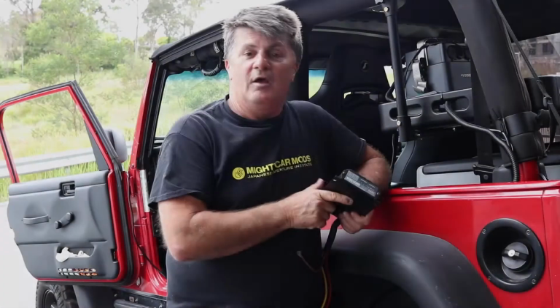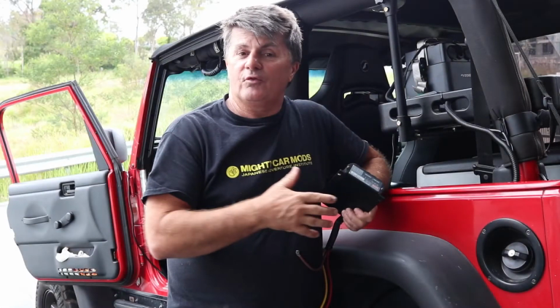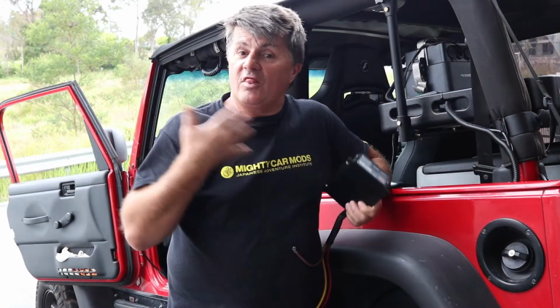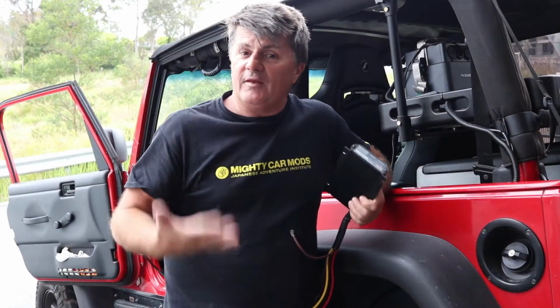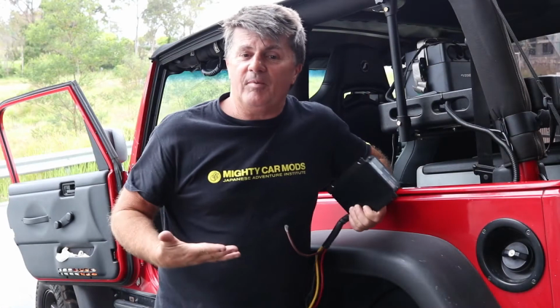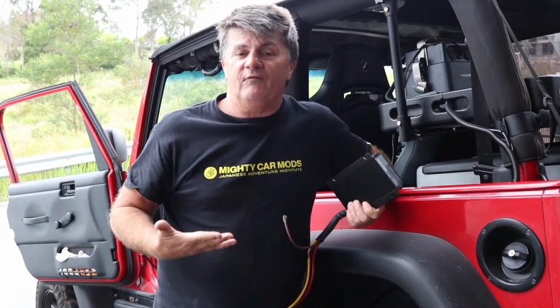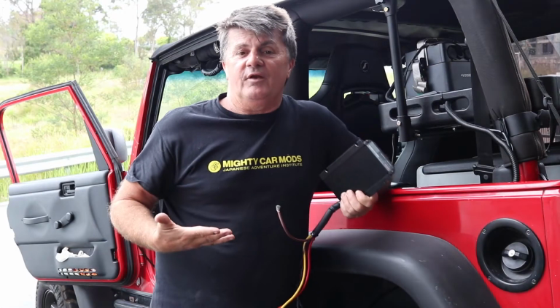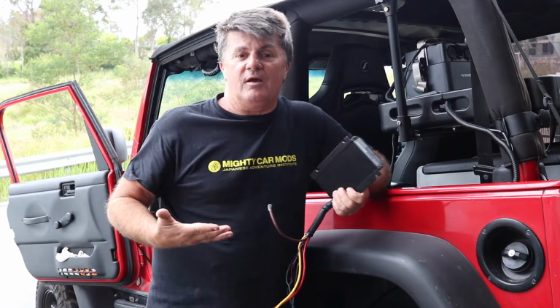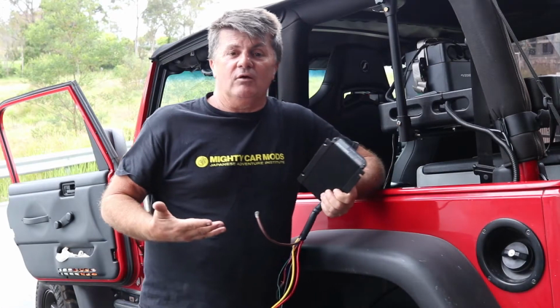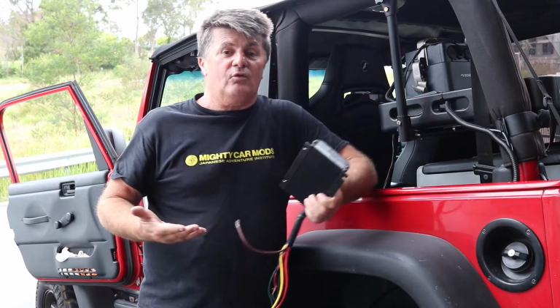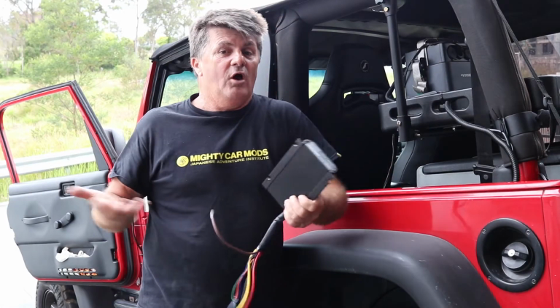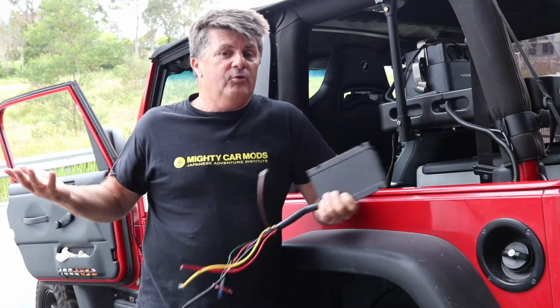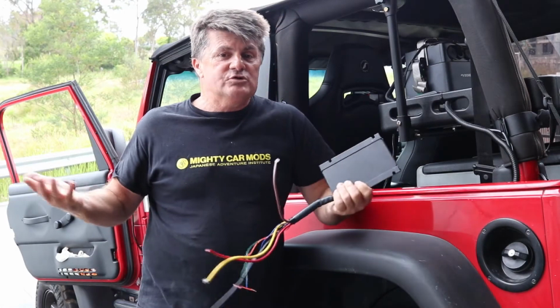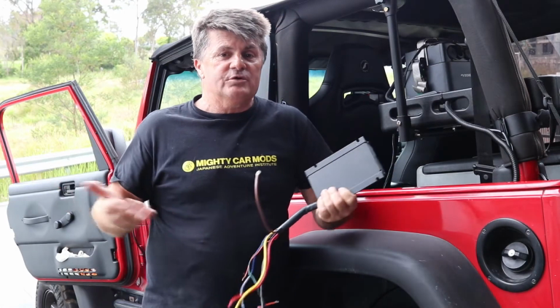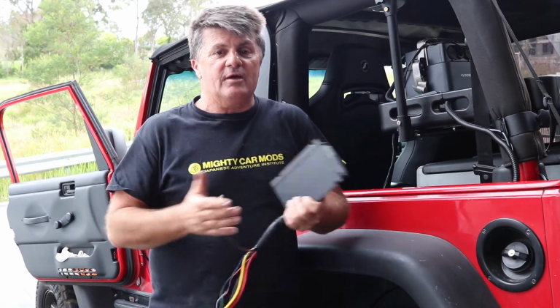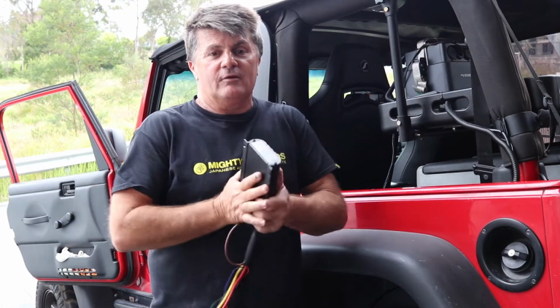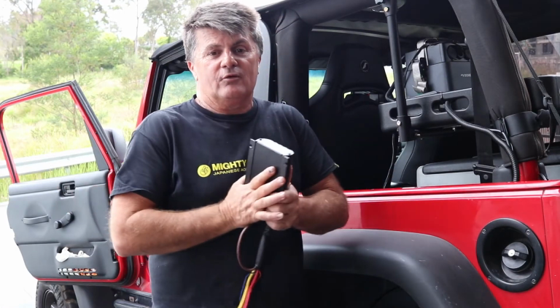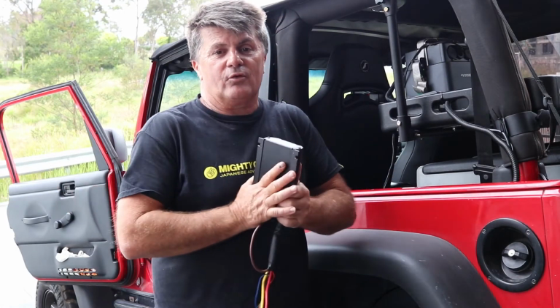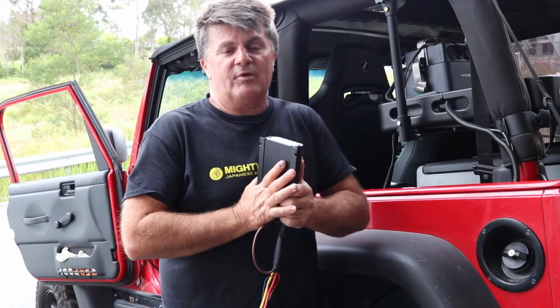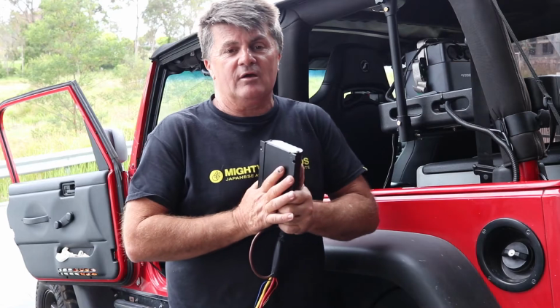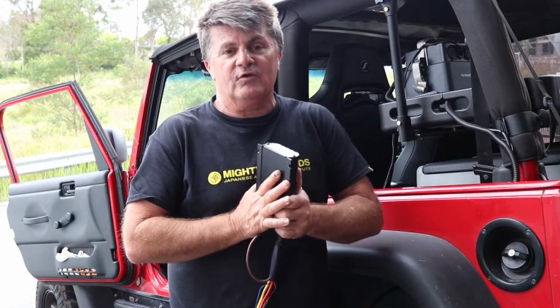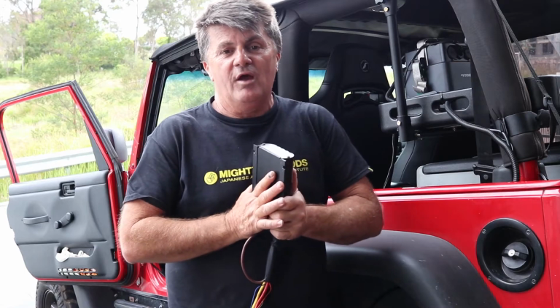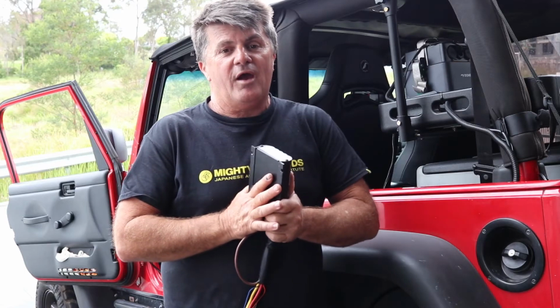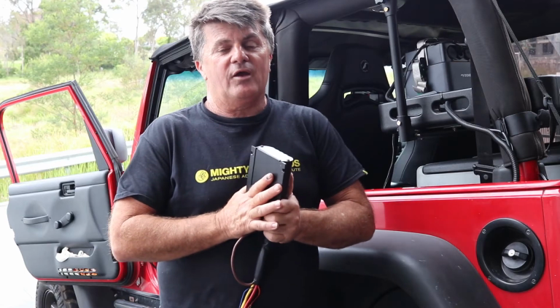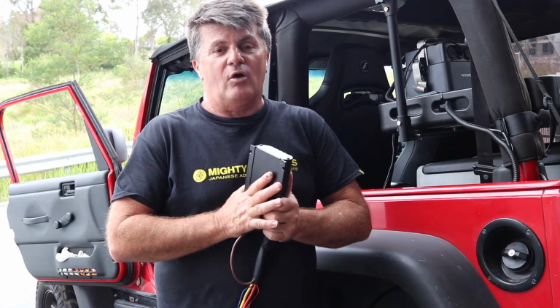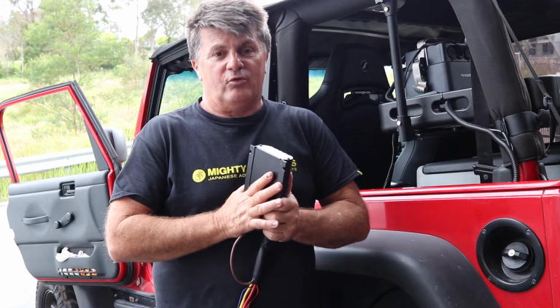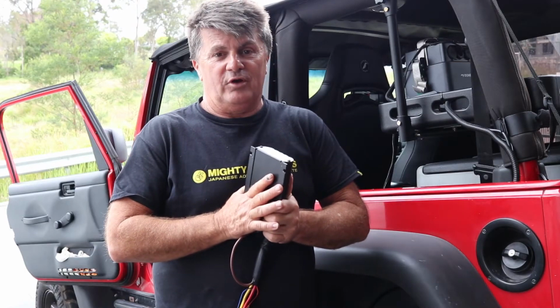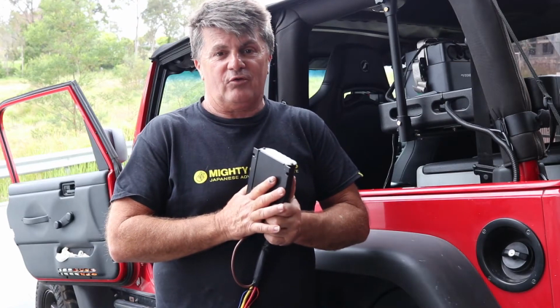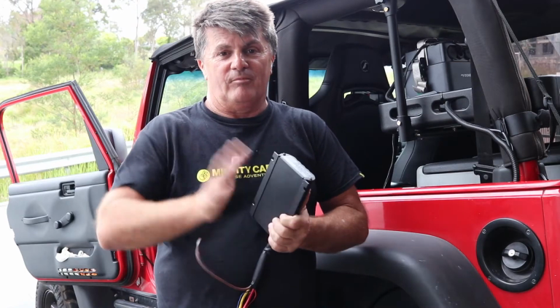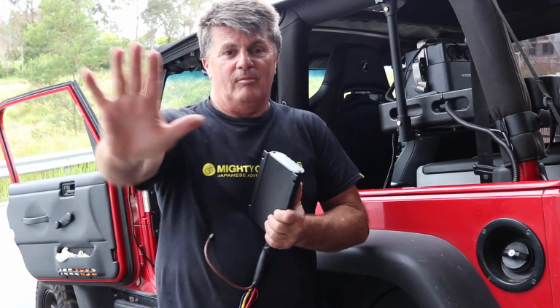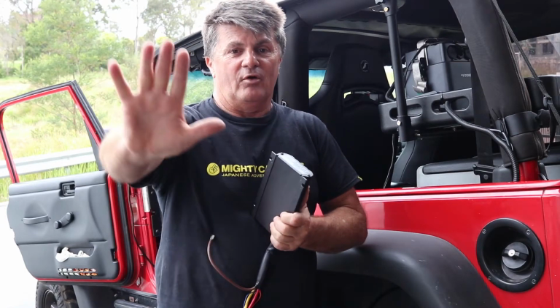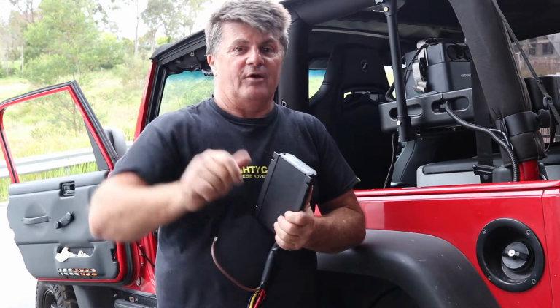So that's about it for today guys. Hope you enjoyed that, got something out of it, and I'll see you next time. Bye now.